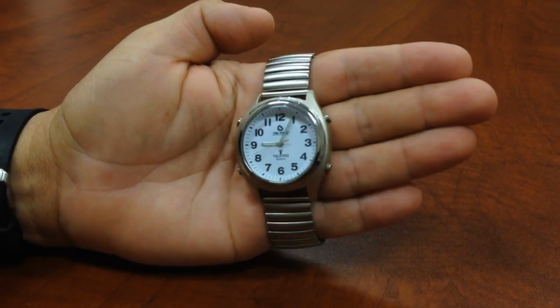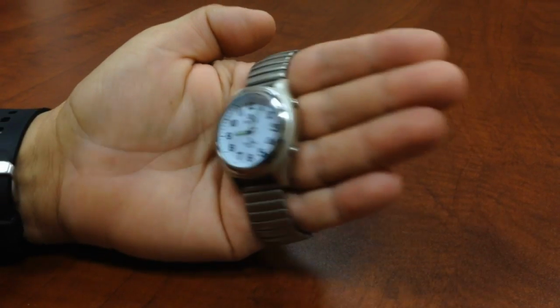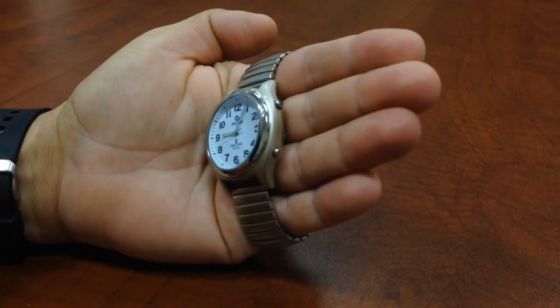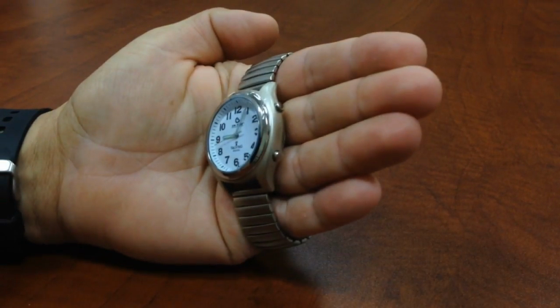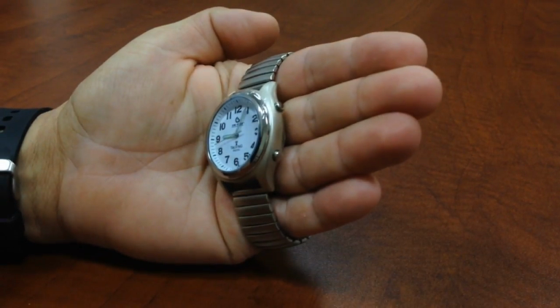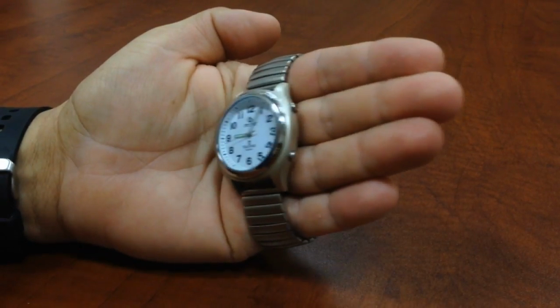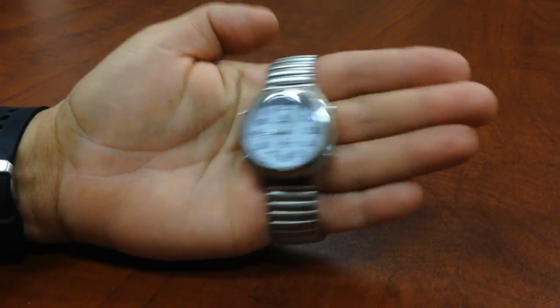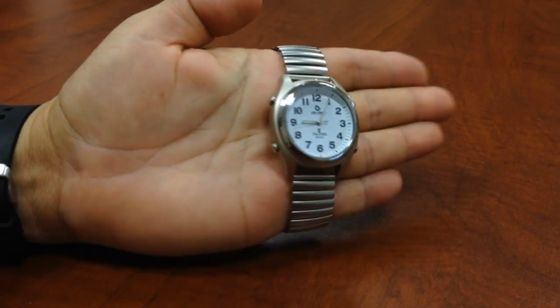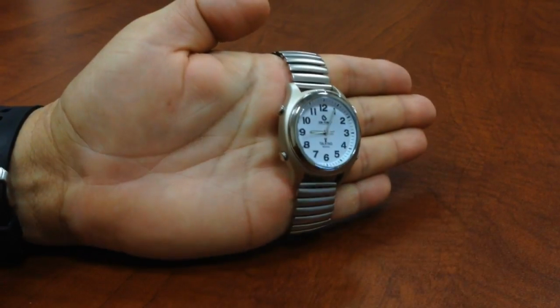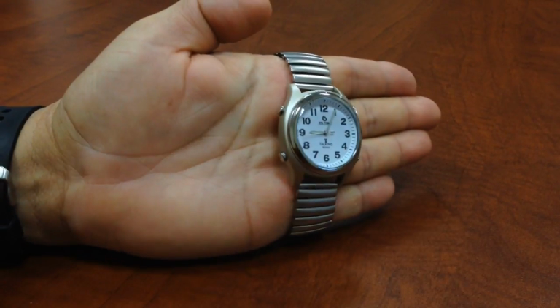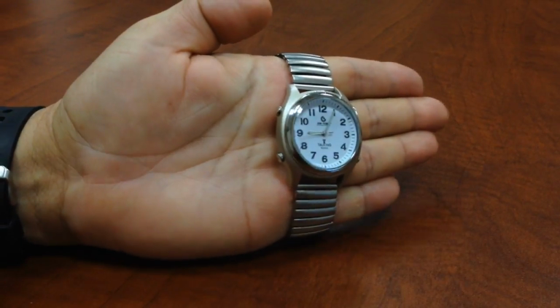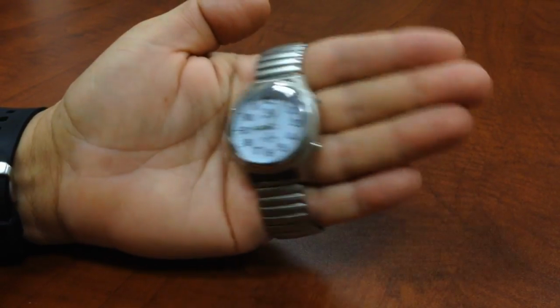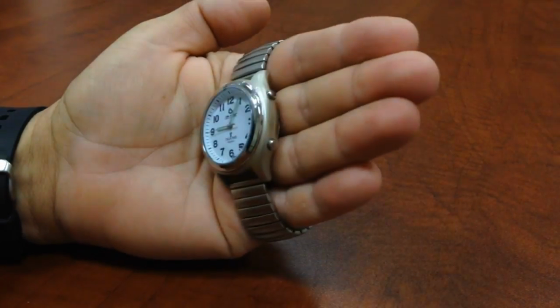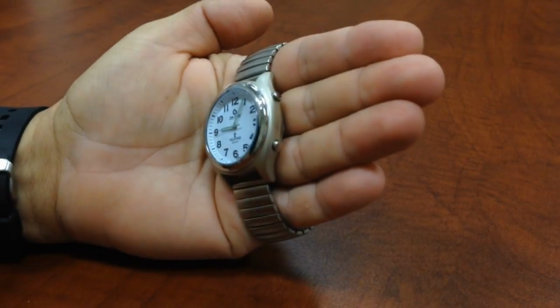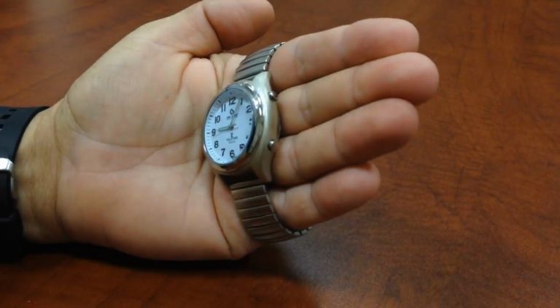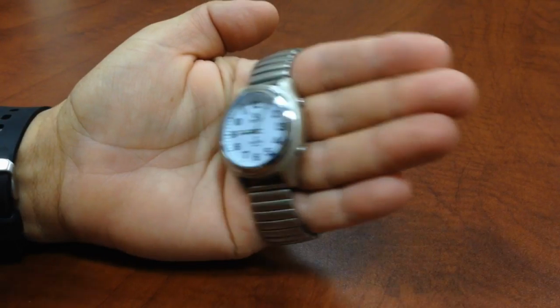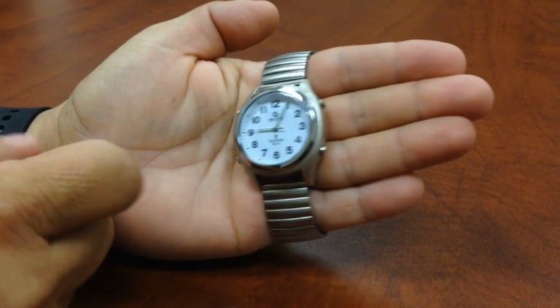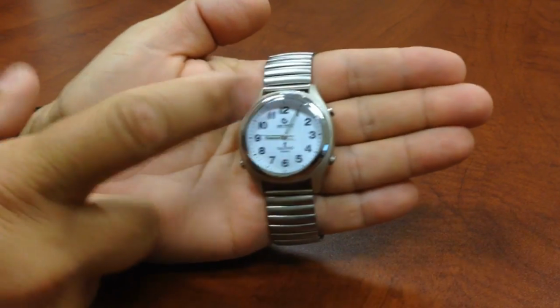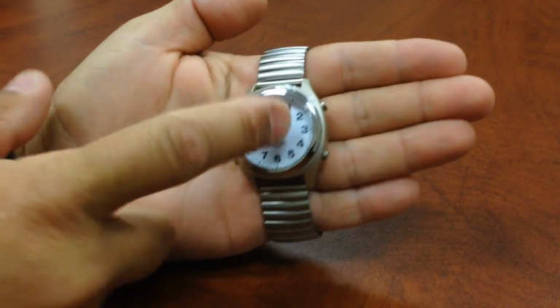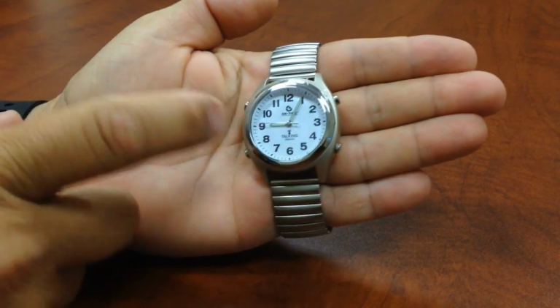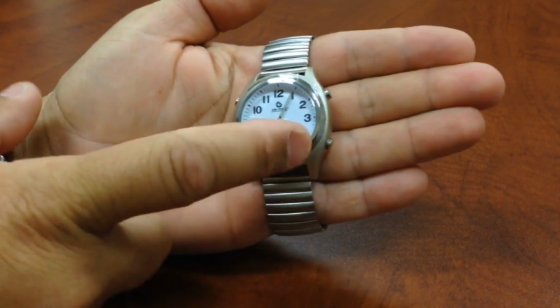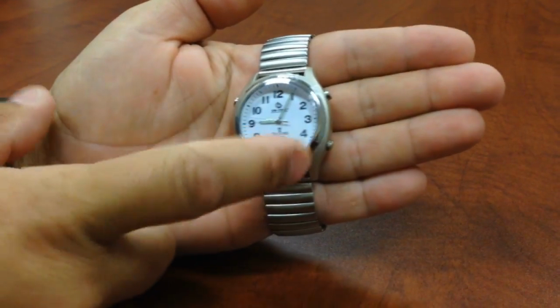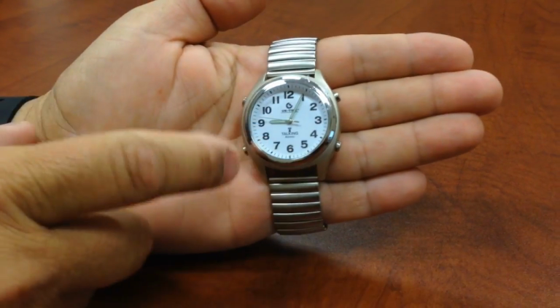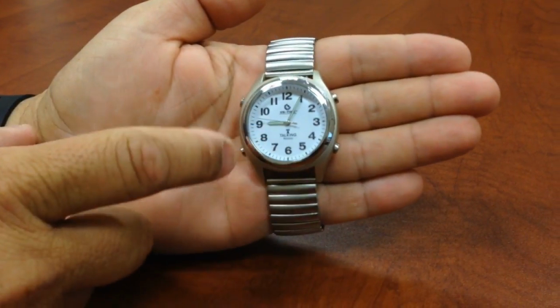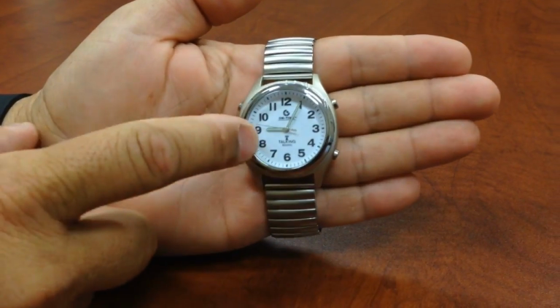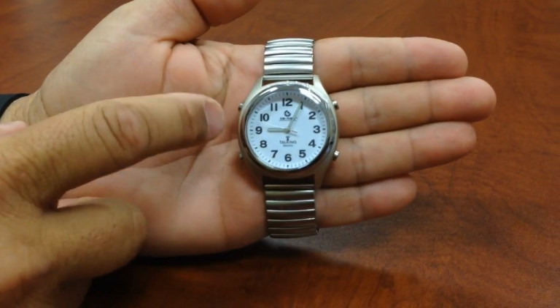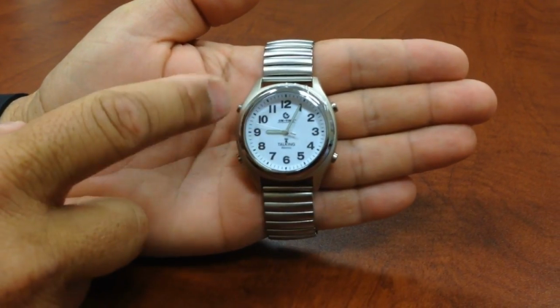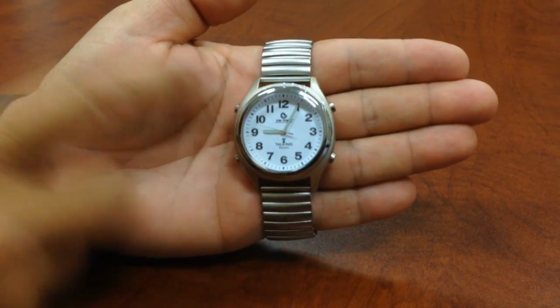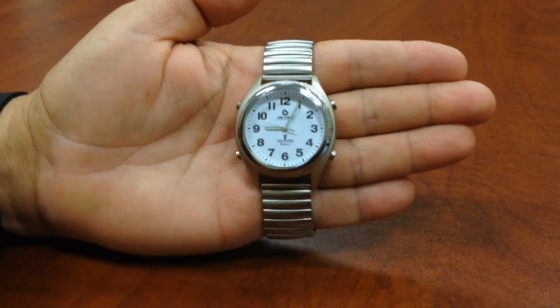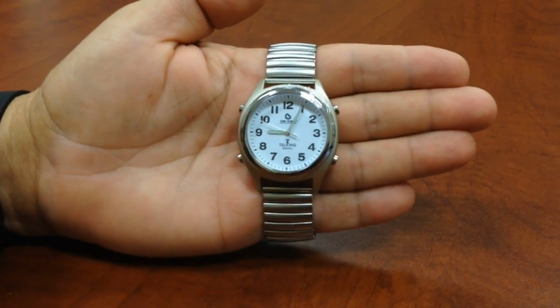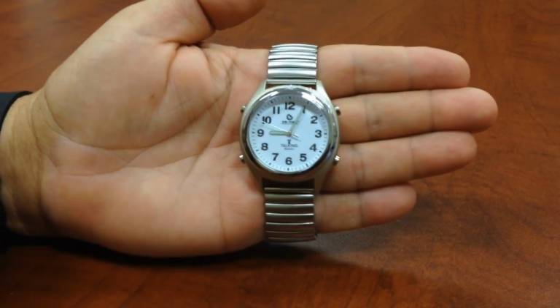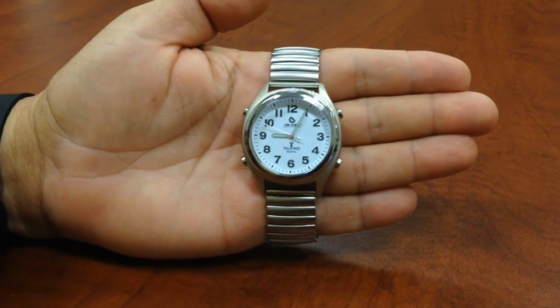There are four buttons on this atomic watch. They're located in the 2 o'clock, the 3 o'clock, the 8 o'clock, and the 10 o'clock position.